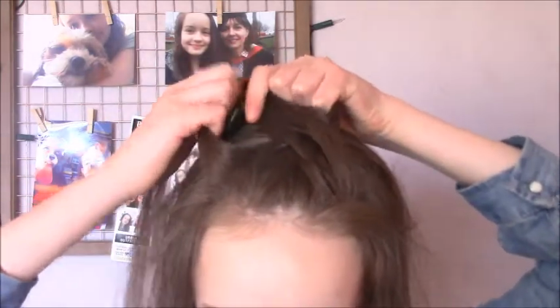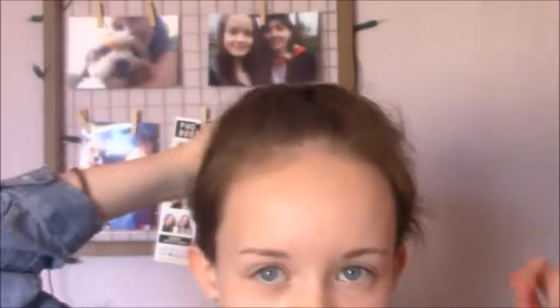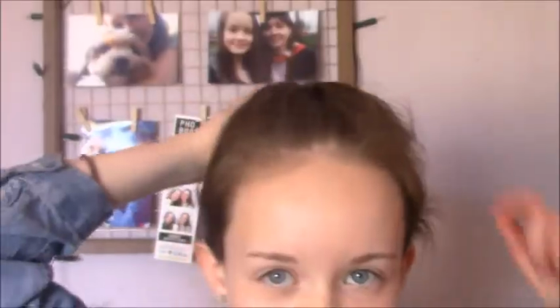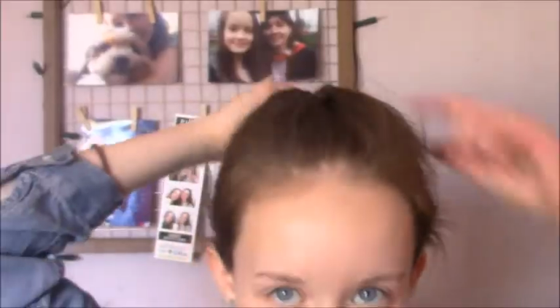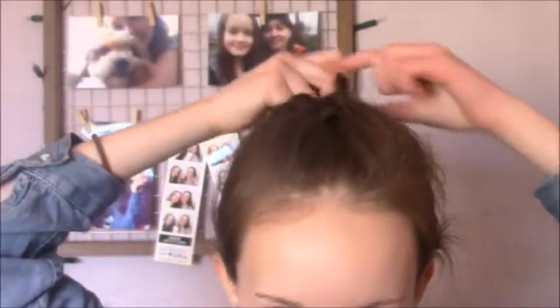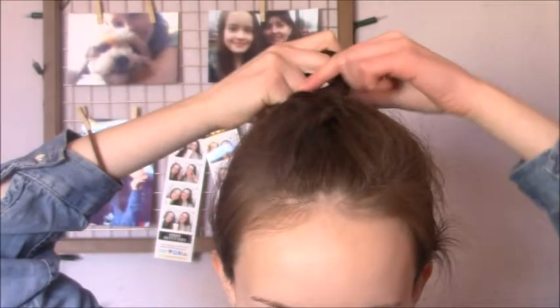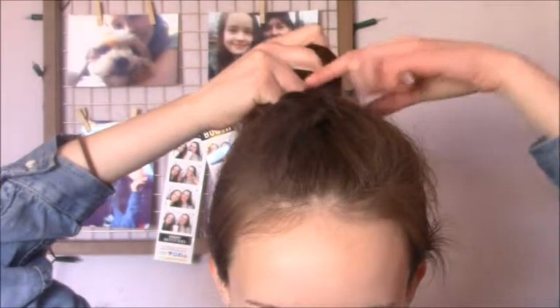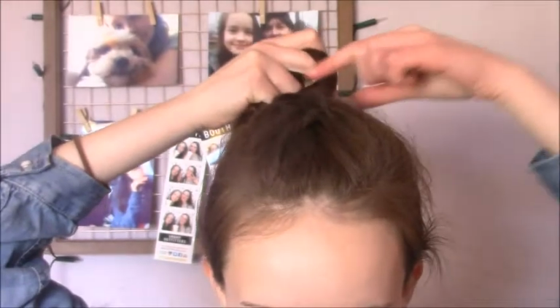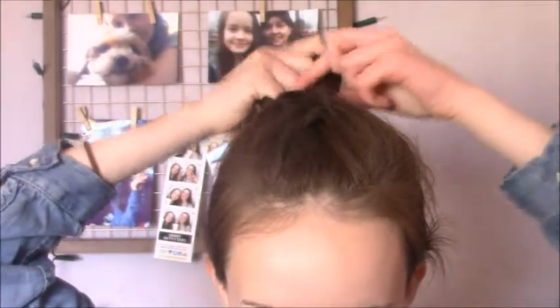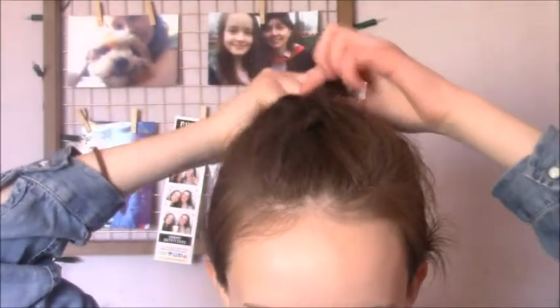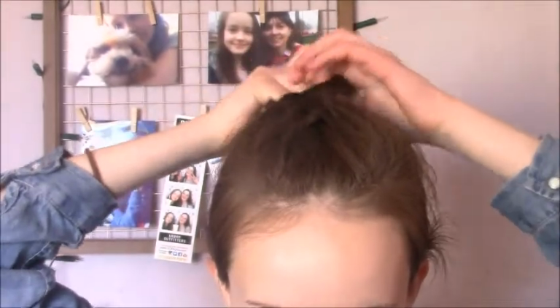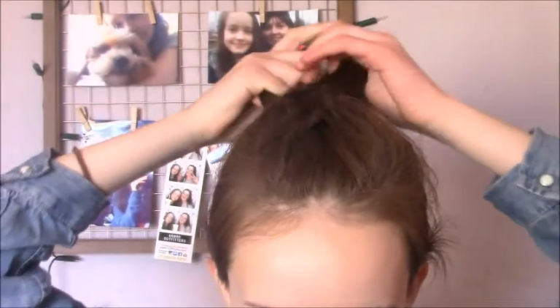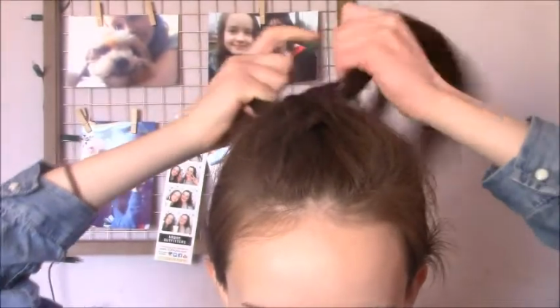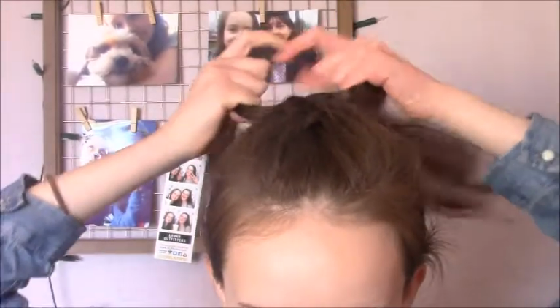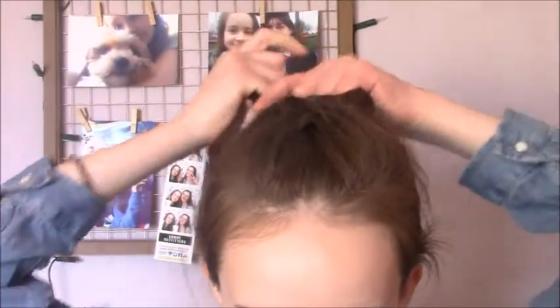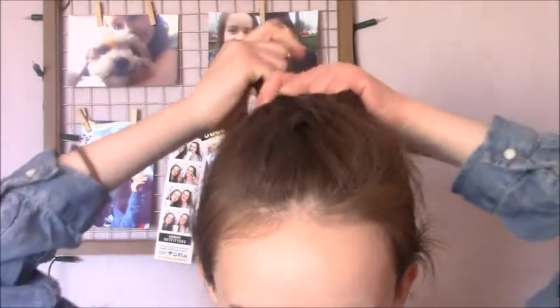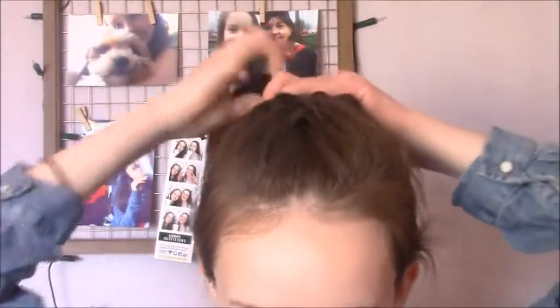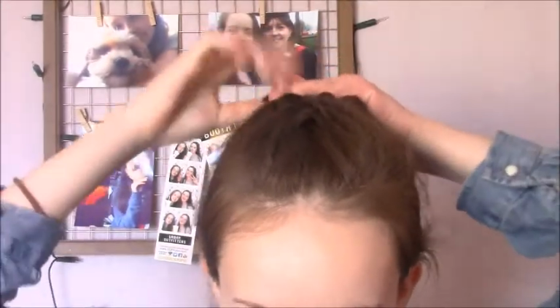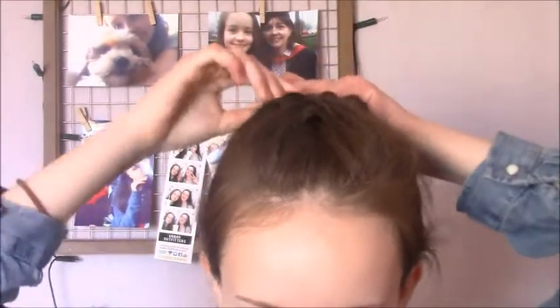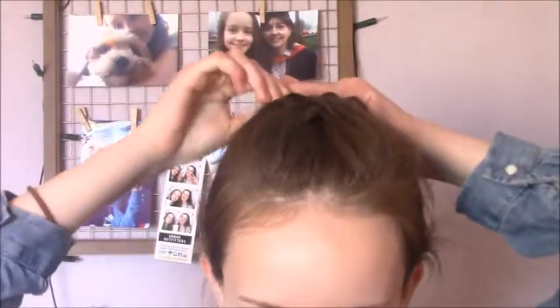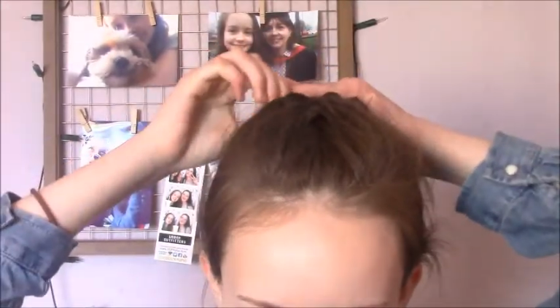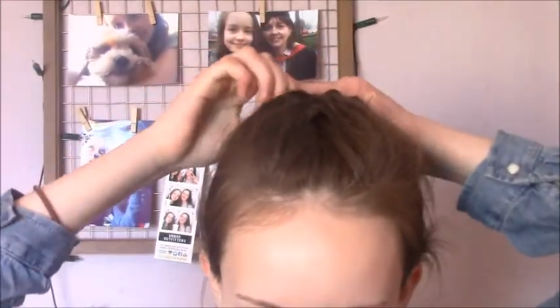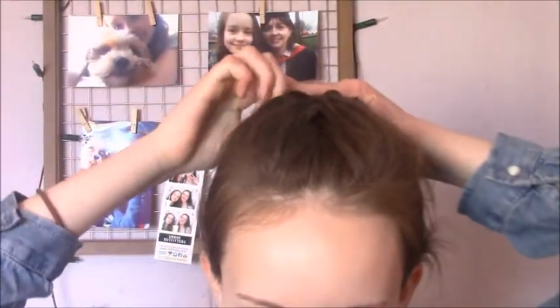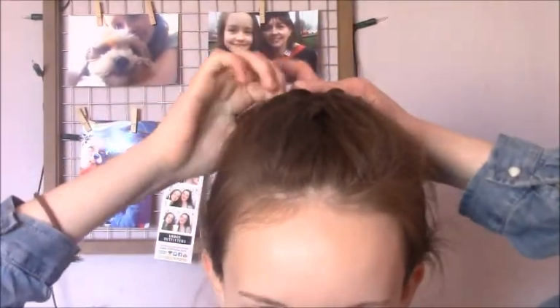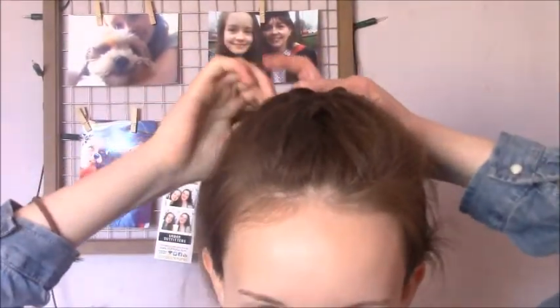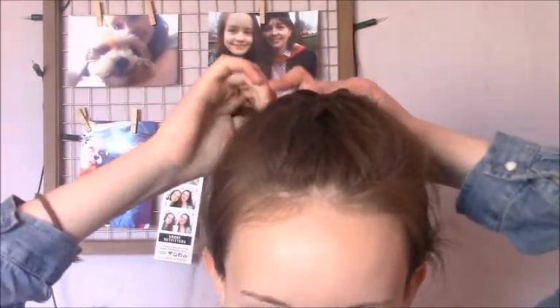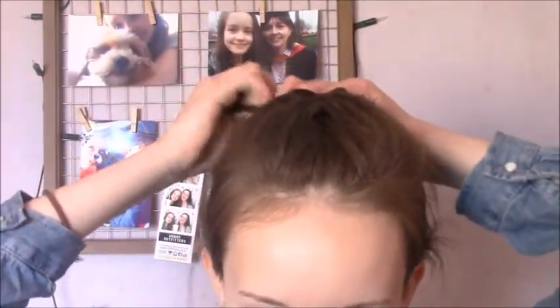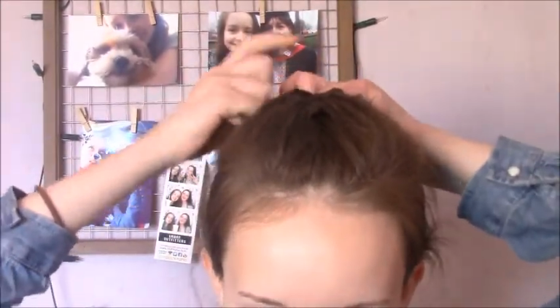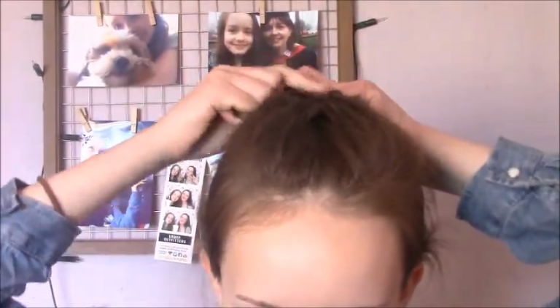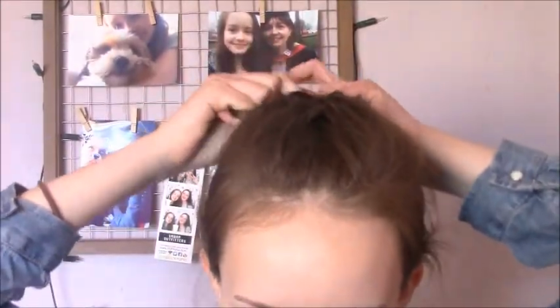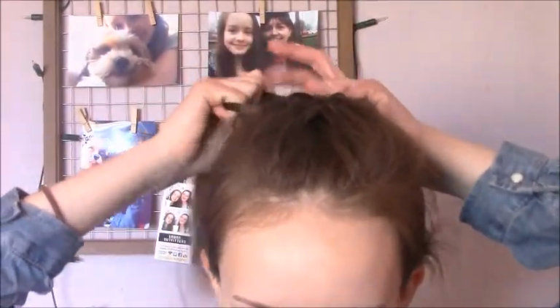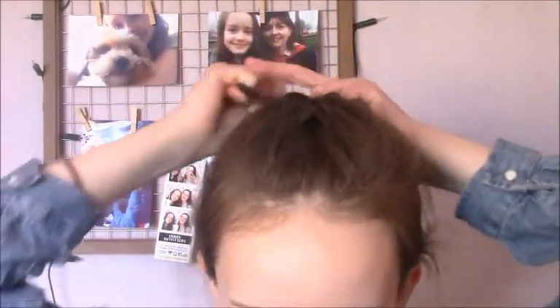So I've now added in all of the hair and I'm just going to finish it off in a regular fishtail braid.